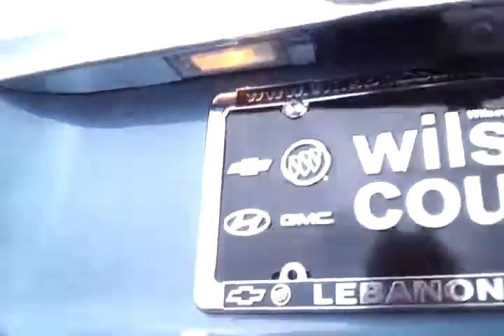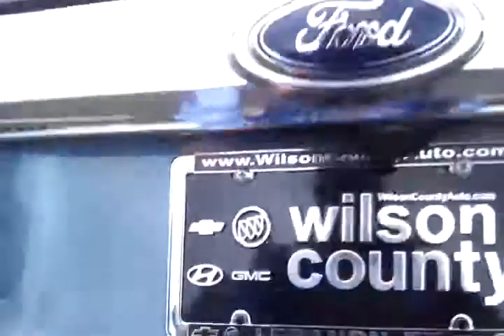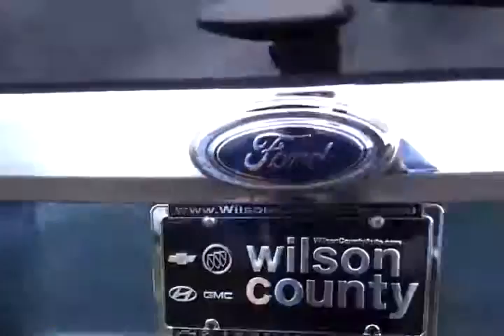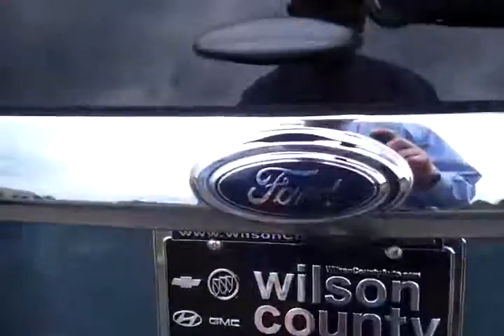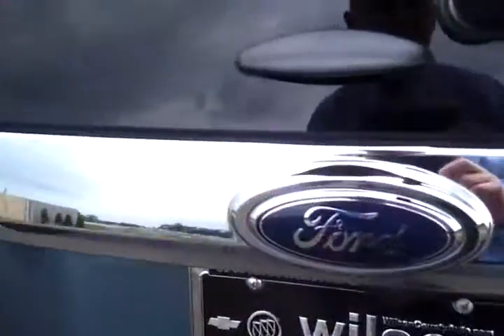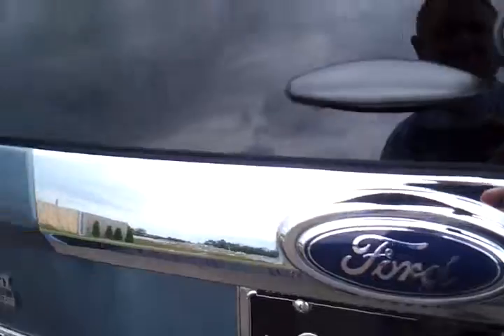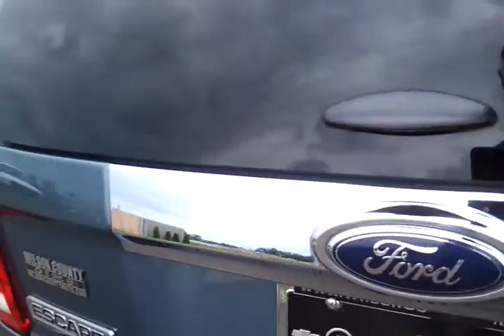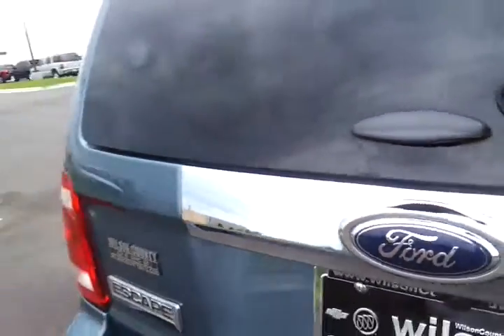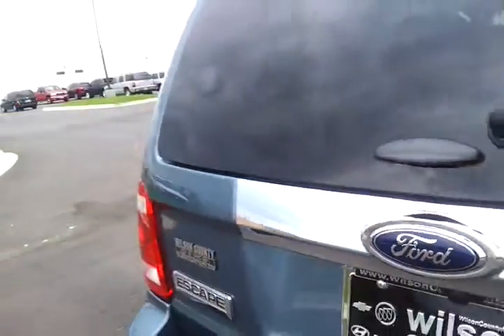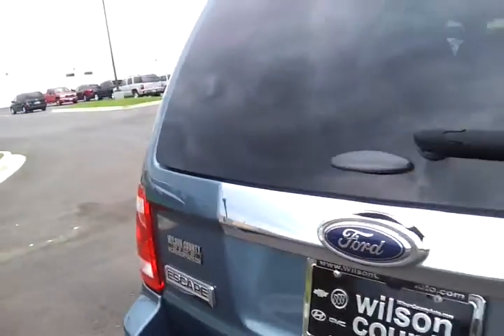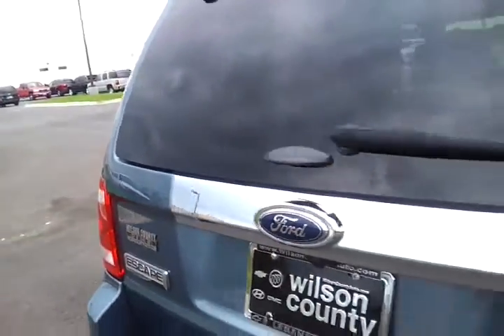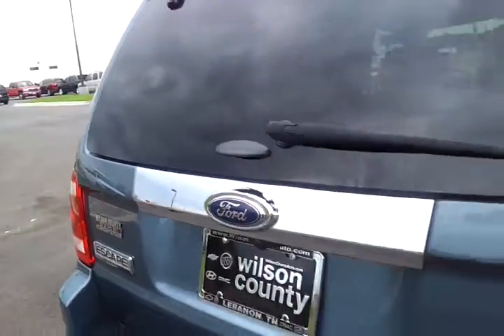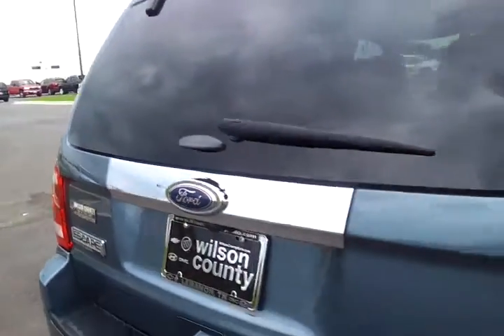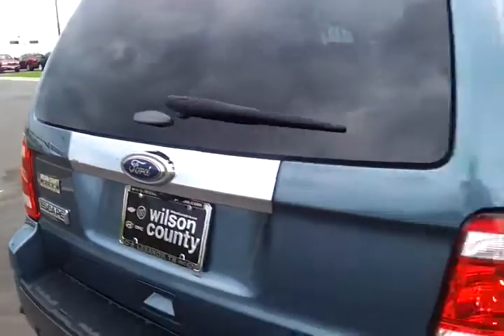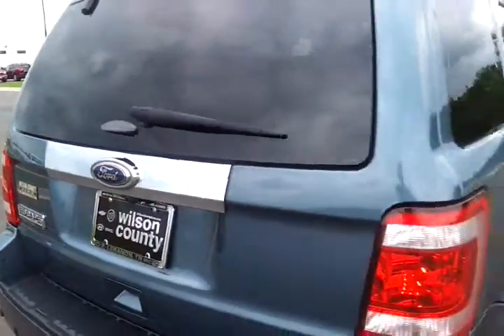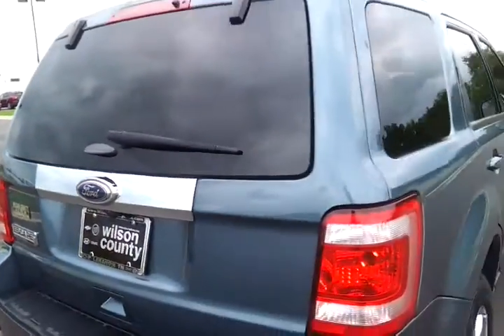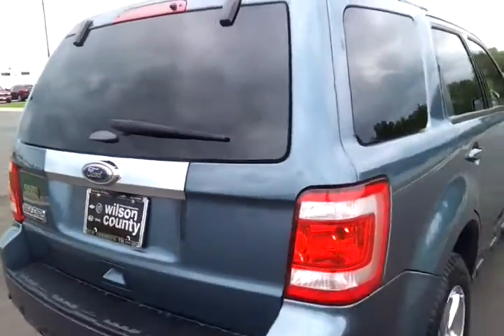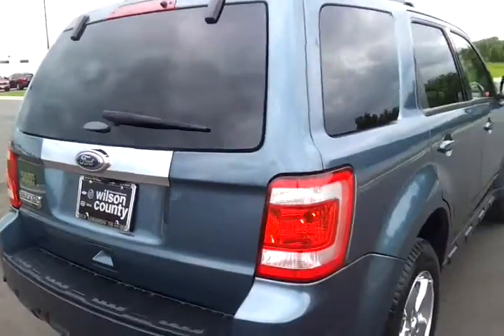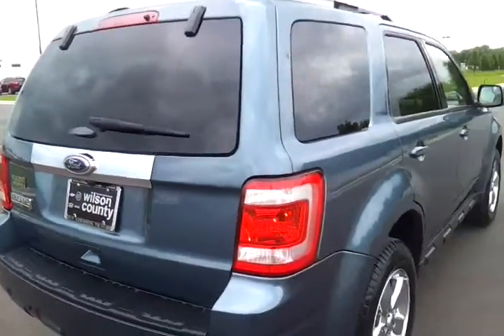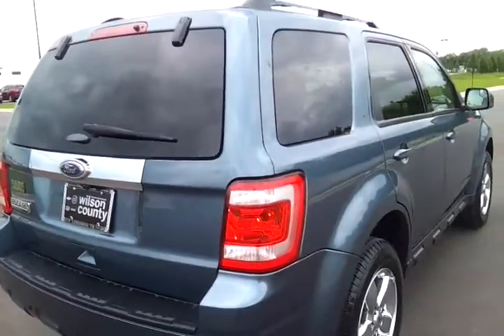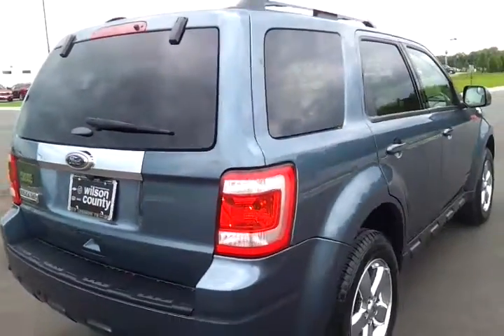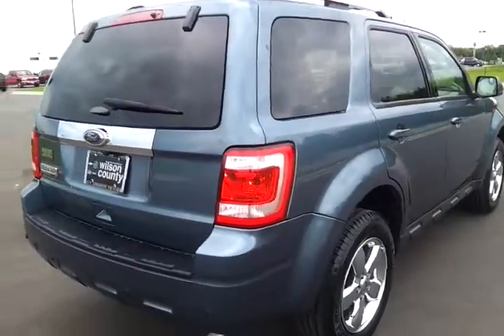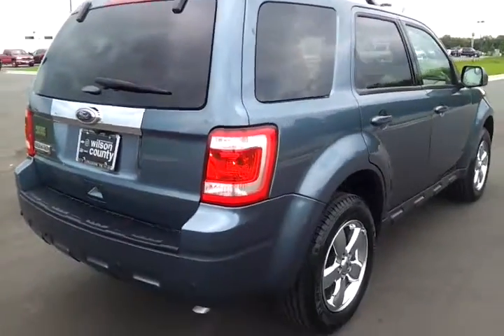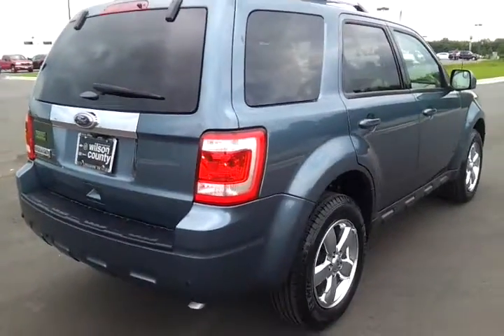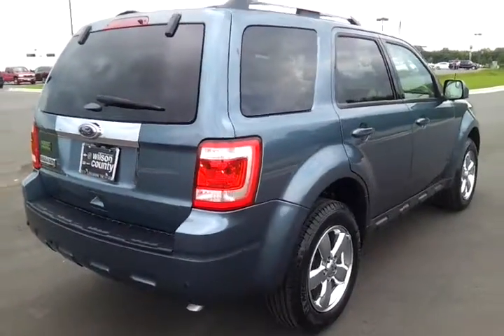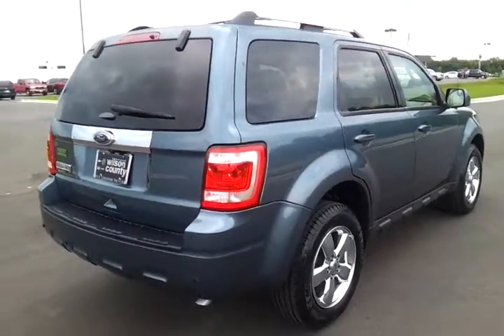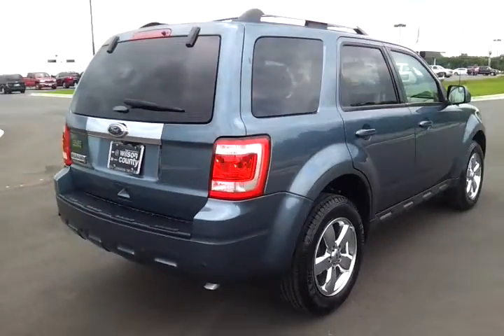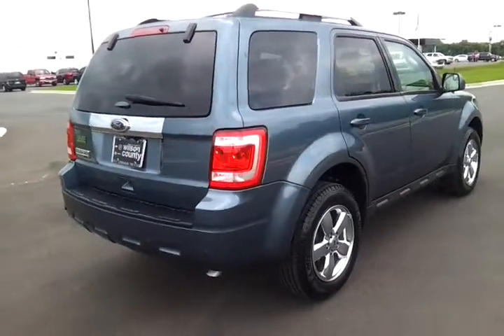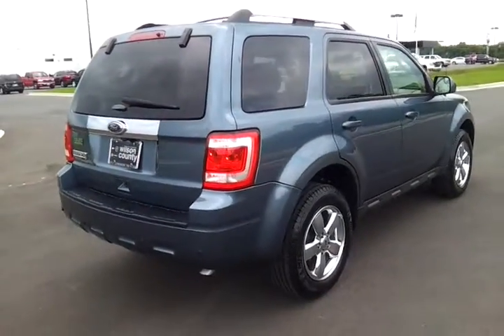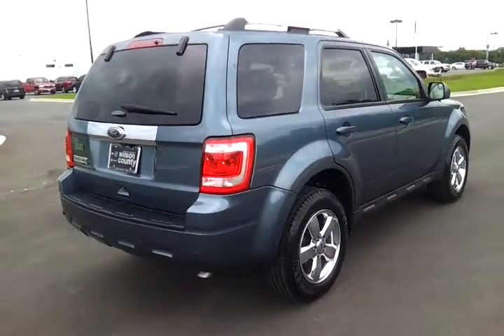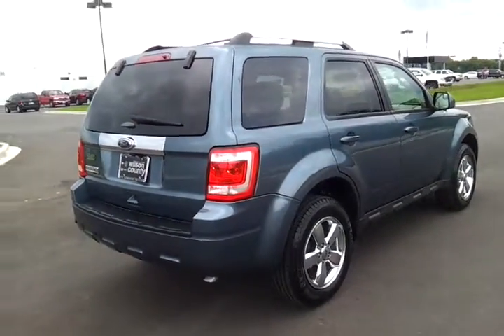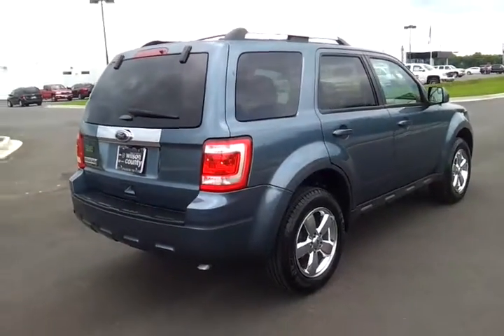If you'd like to see pictures, Carfax, our website is wilsoncountymotors.com.